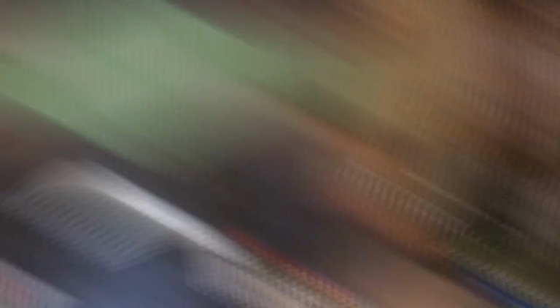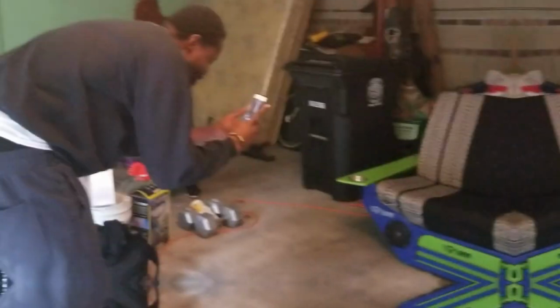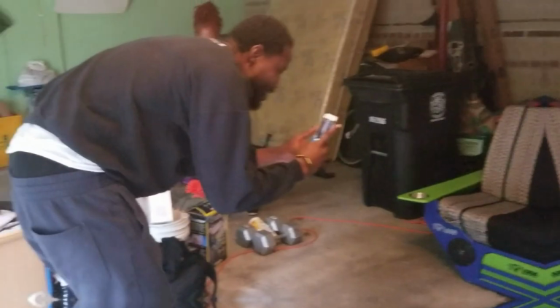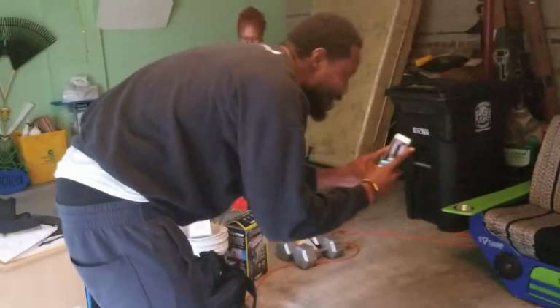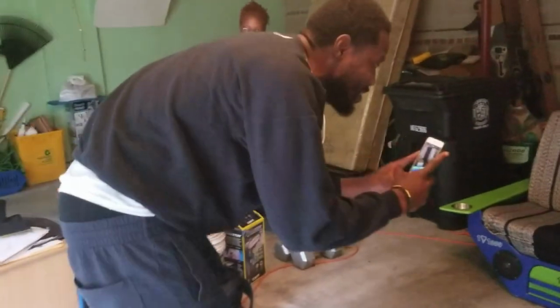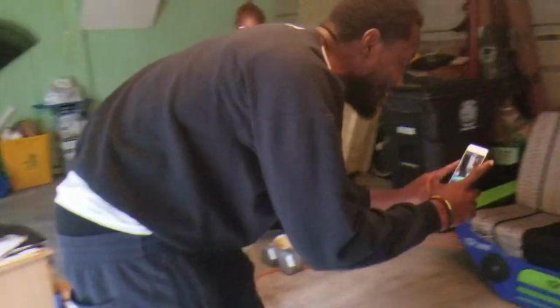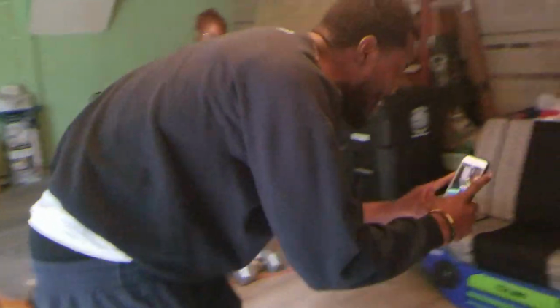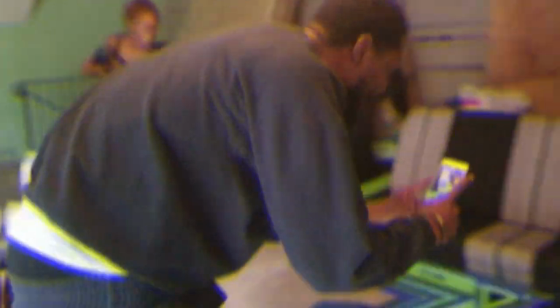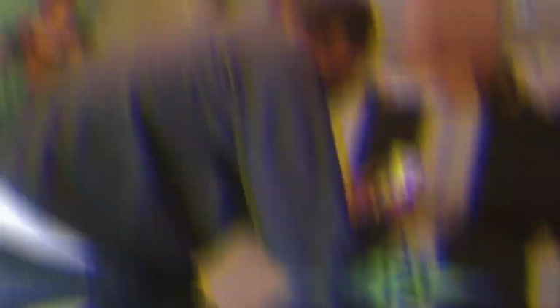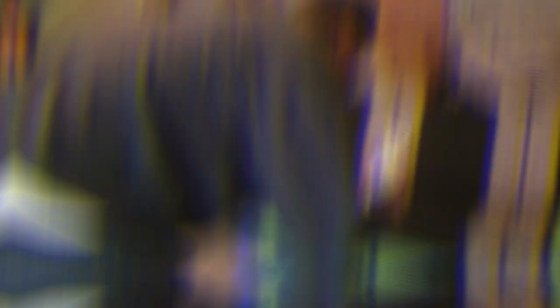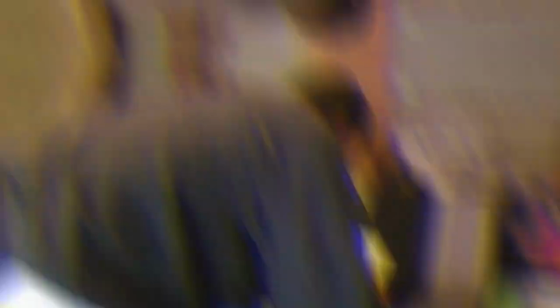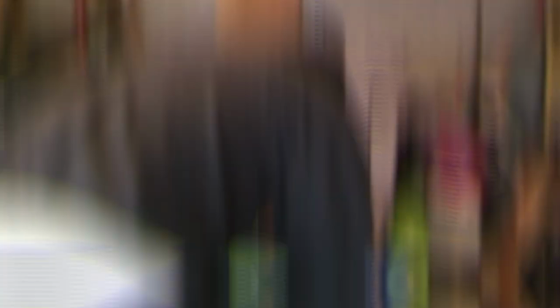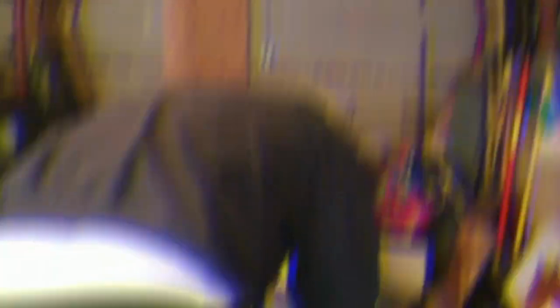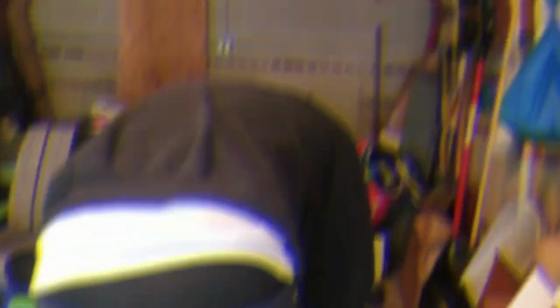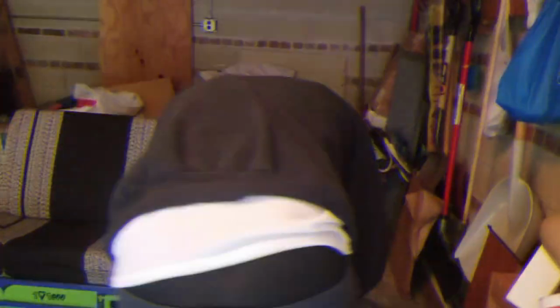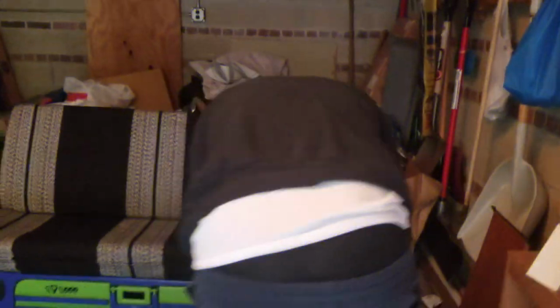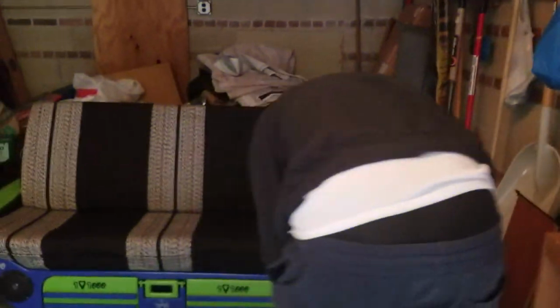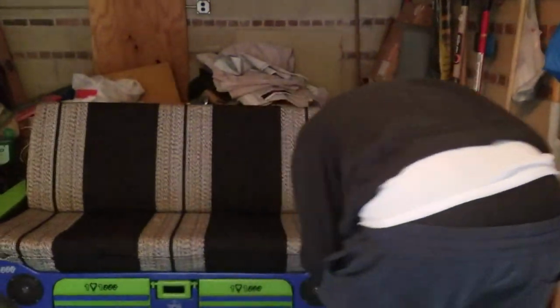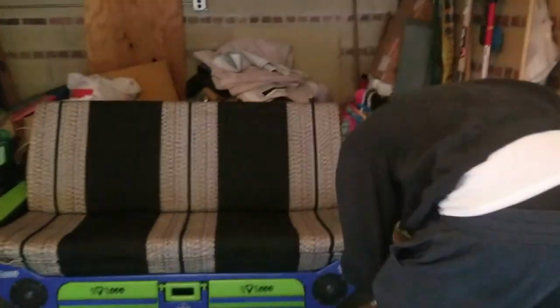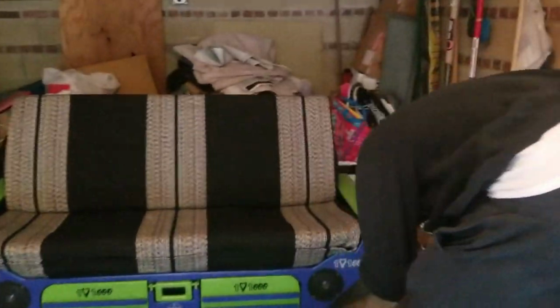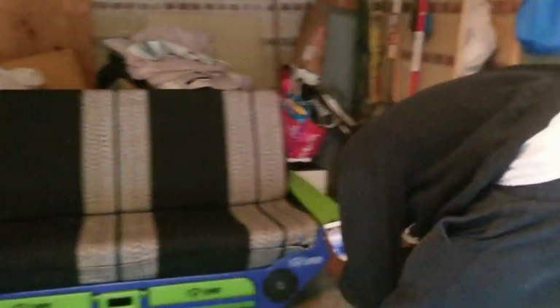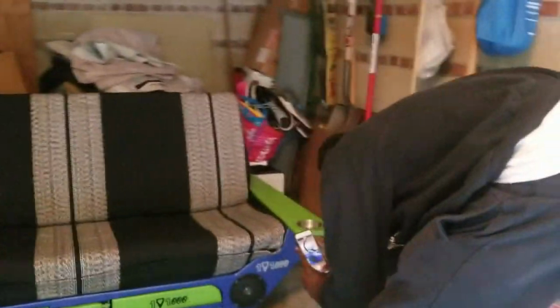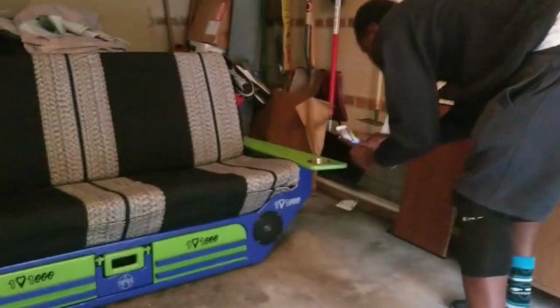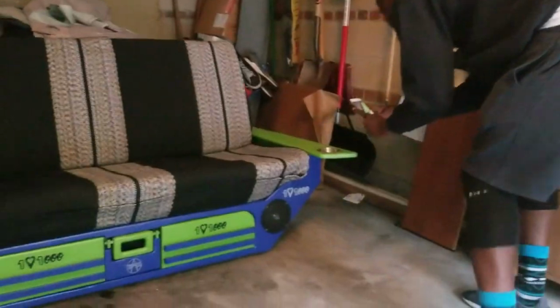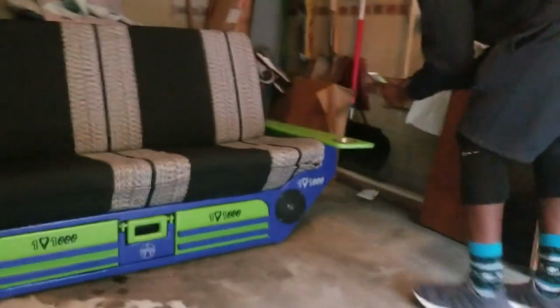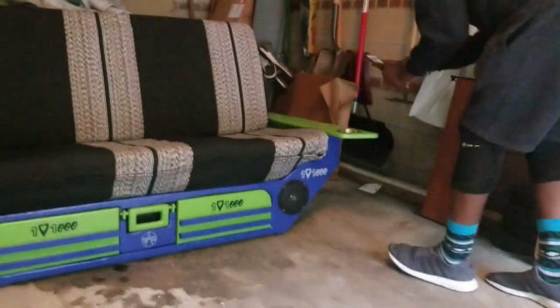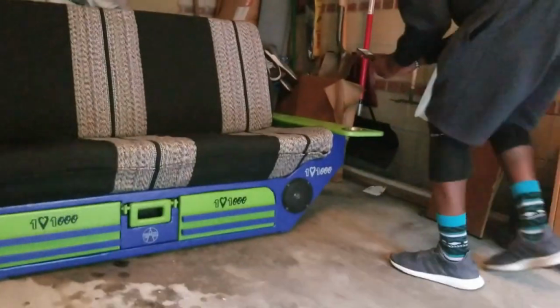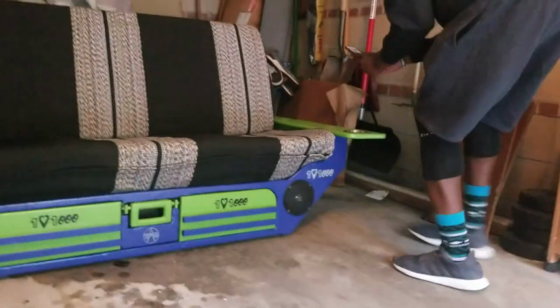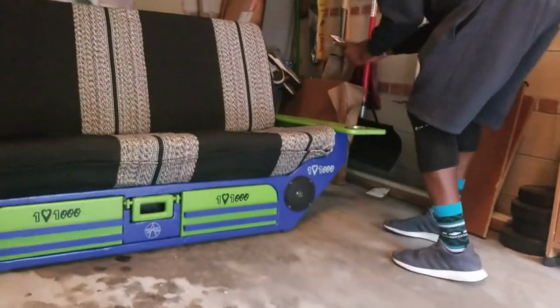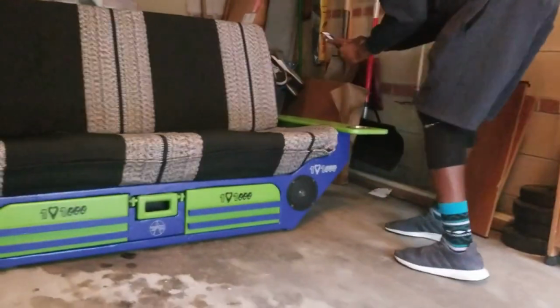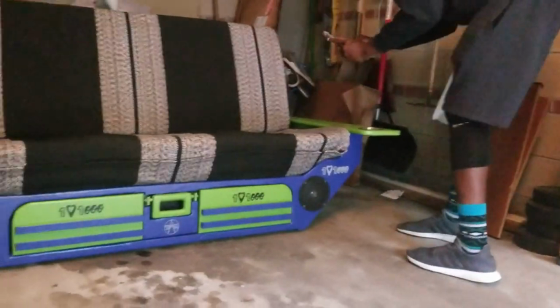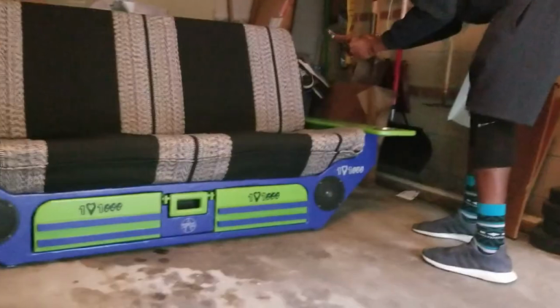Look at this — the couch got speakers in it! You put real speakers in it? Yeah, man. Hook your Bluetooth up. Look at this, he's got the low low low low.